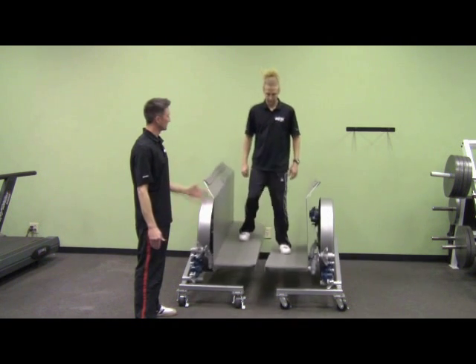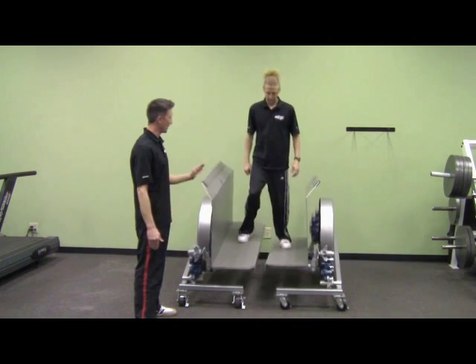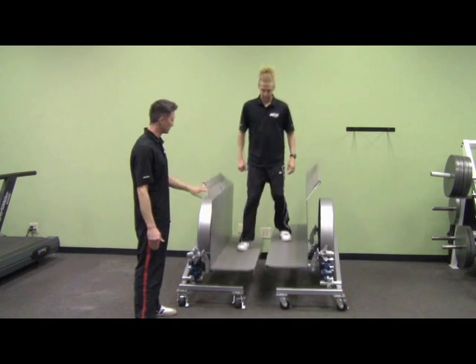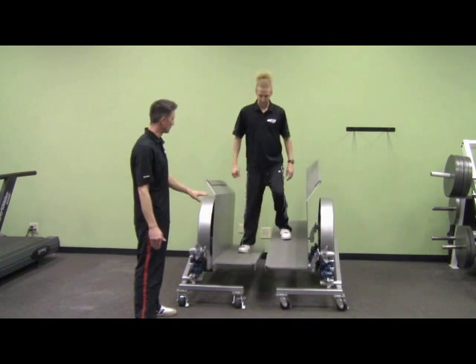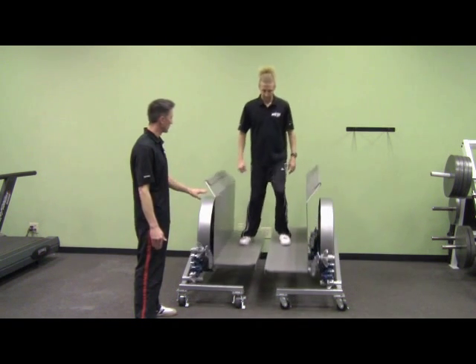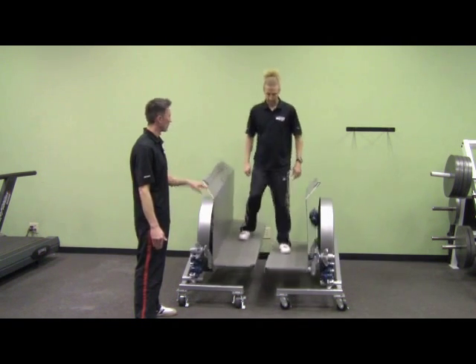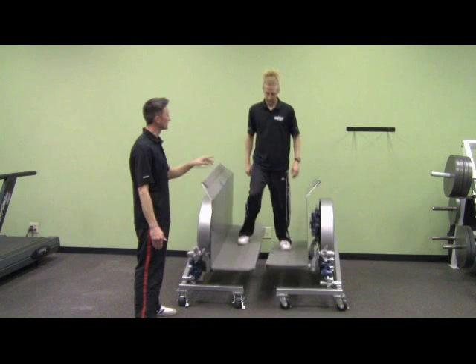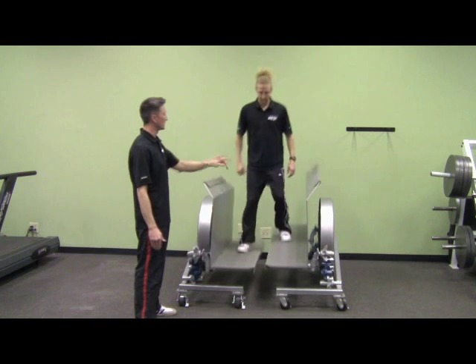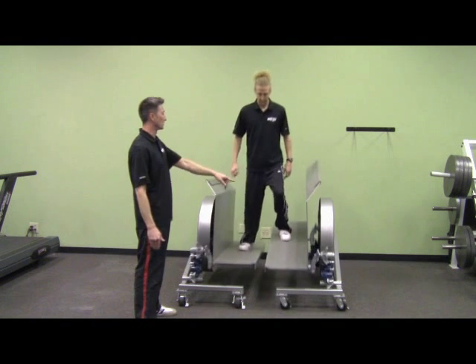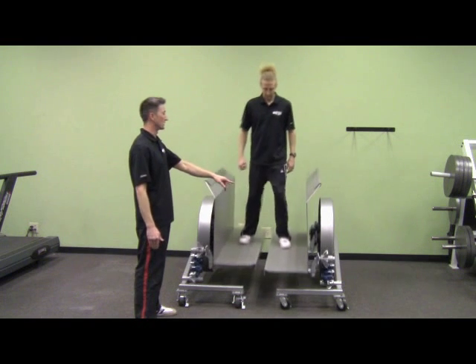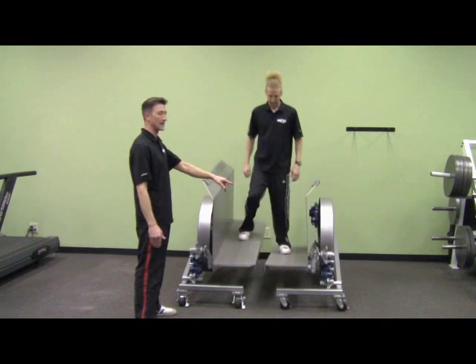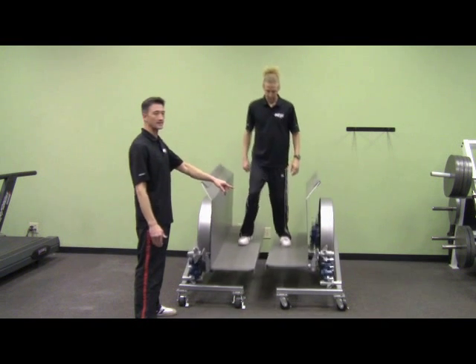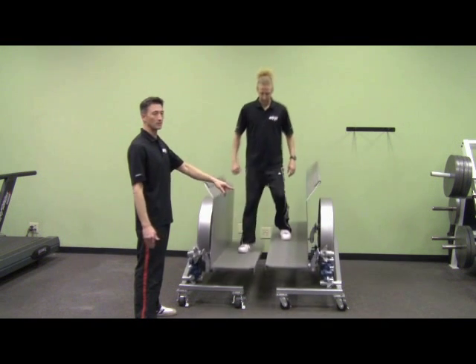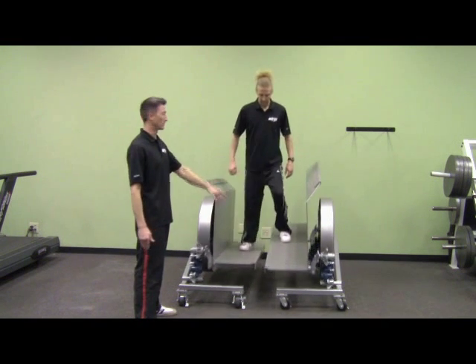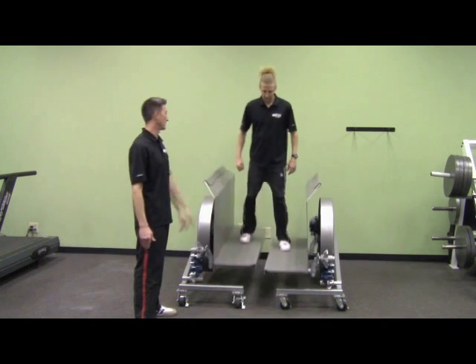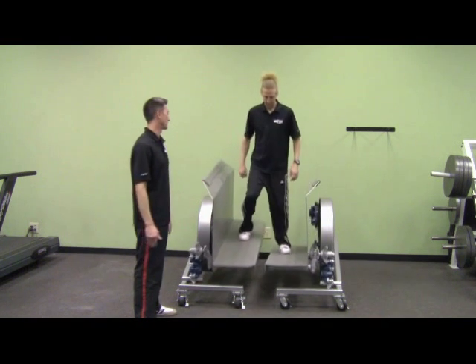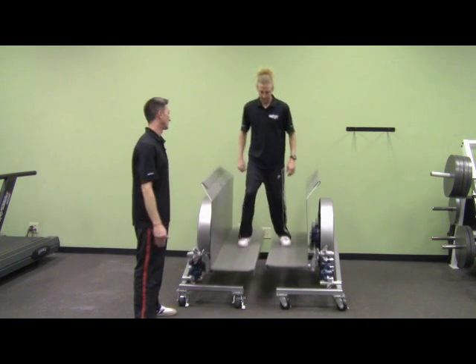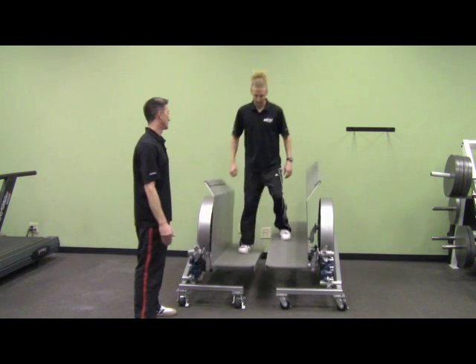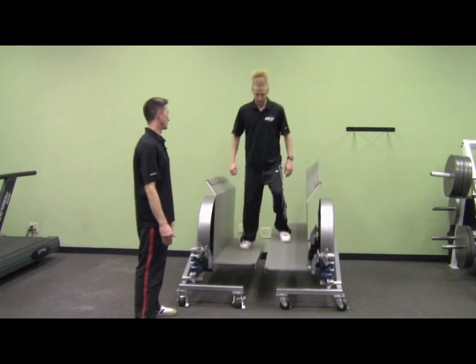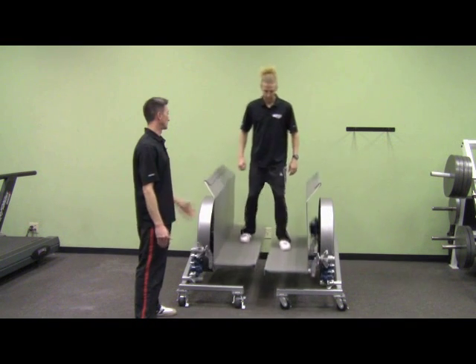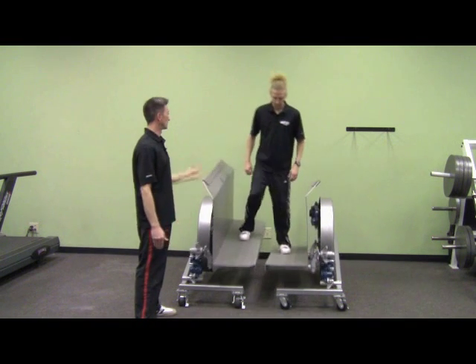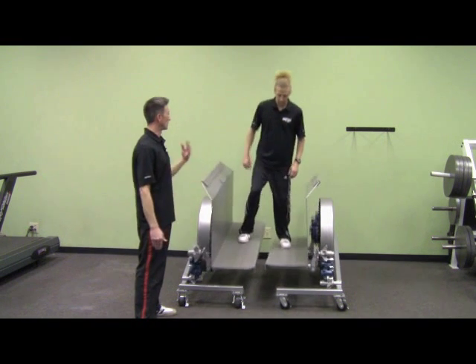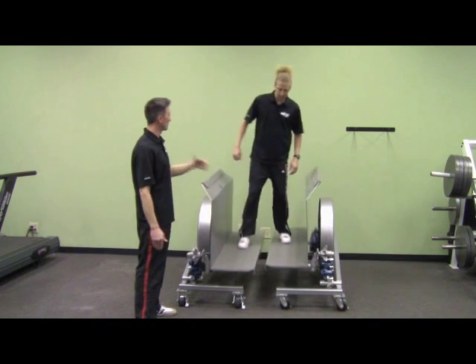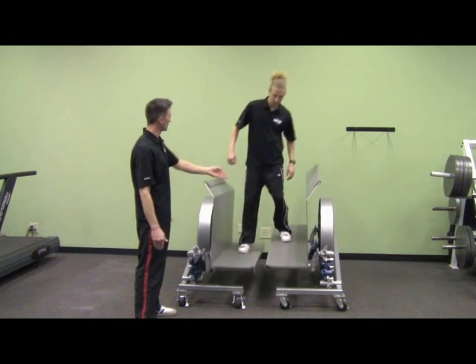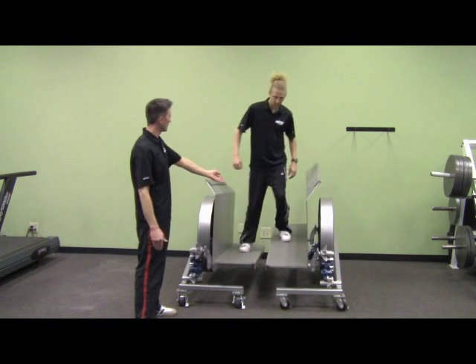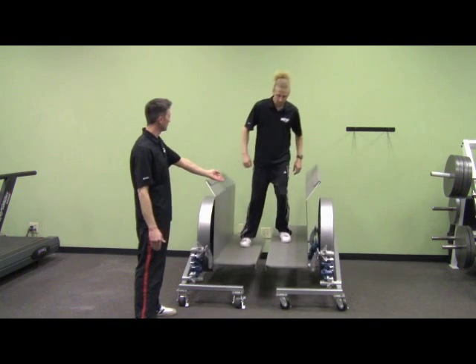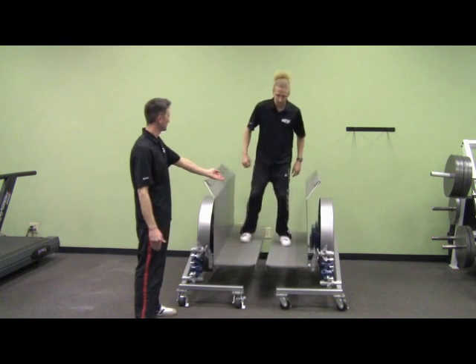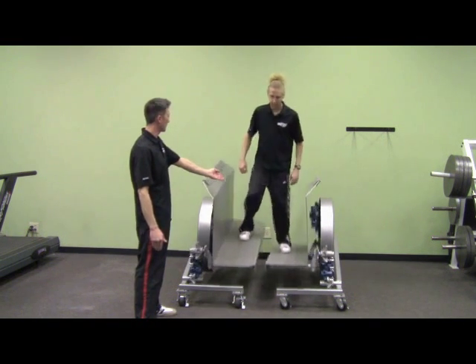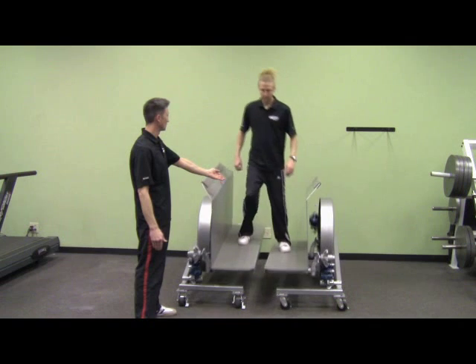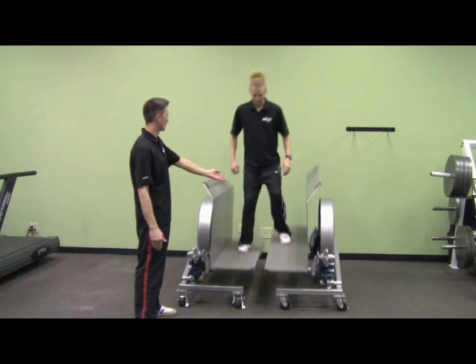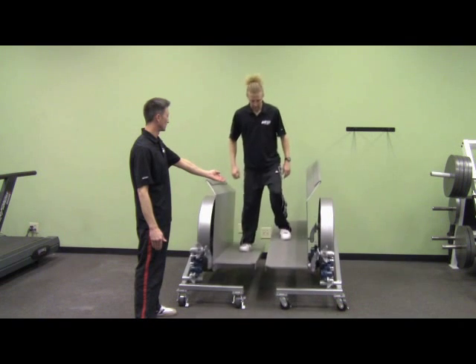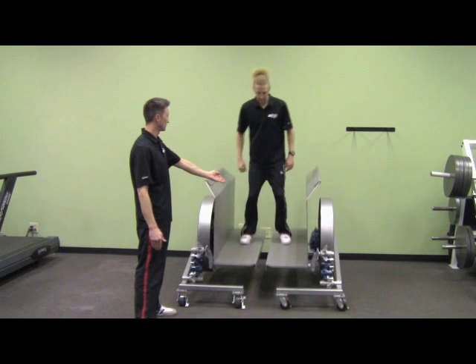So now once you've done that on the right side, you can do the exact same thing on the left side. What he's going to do is put all of his weight on the left, stop it, and reverse it.